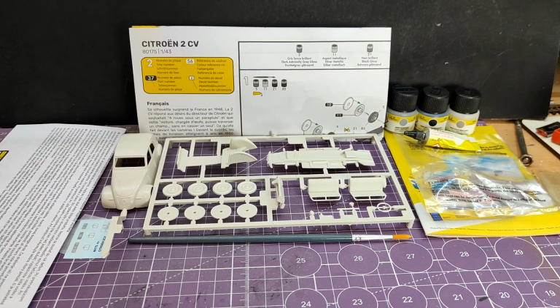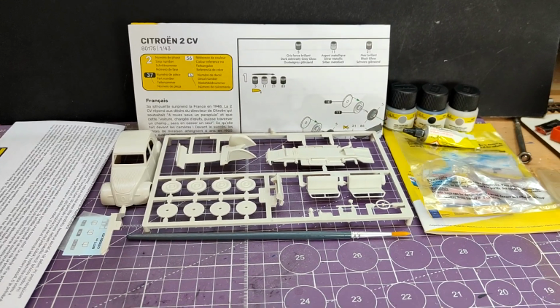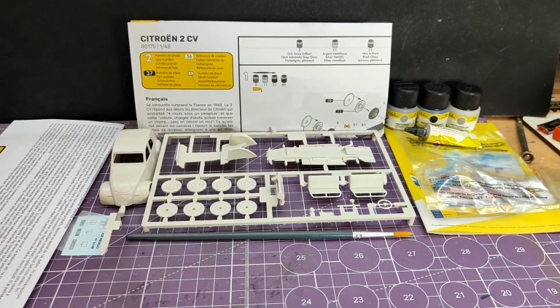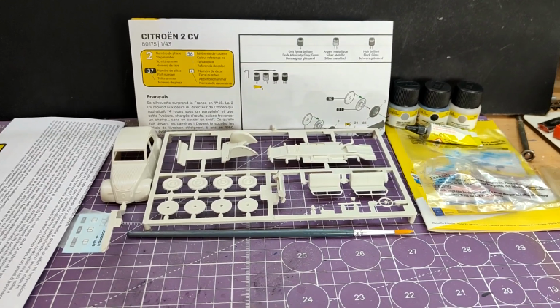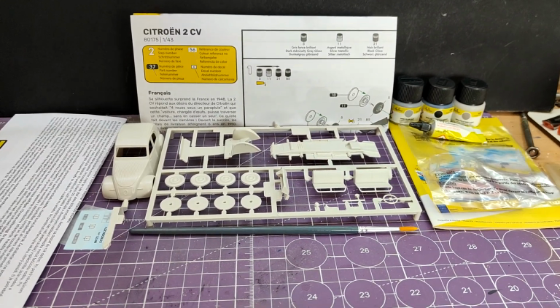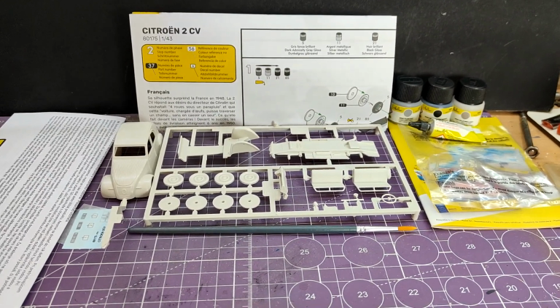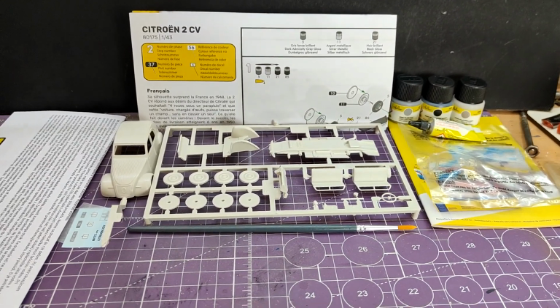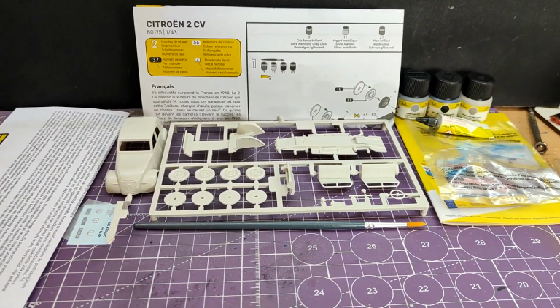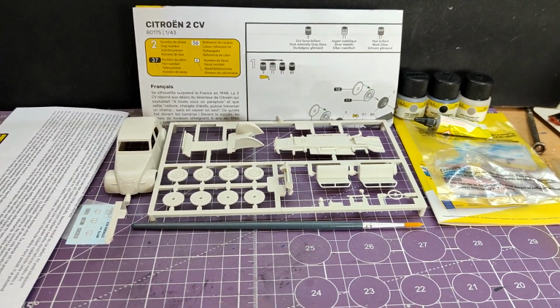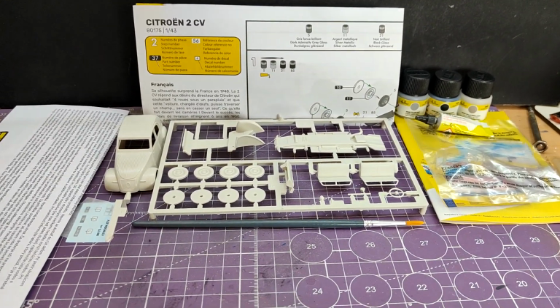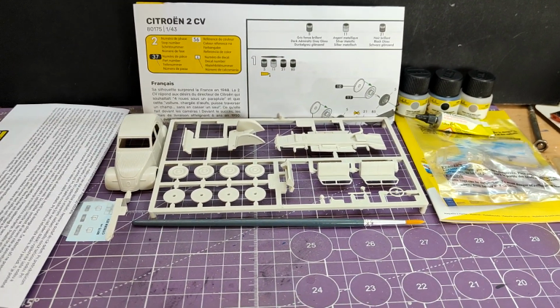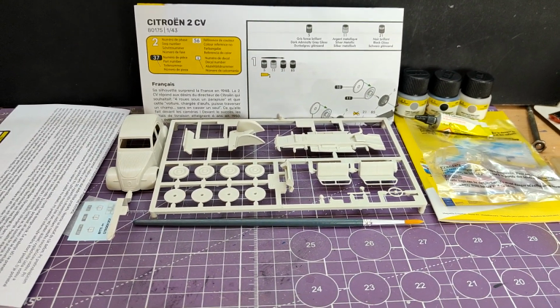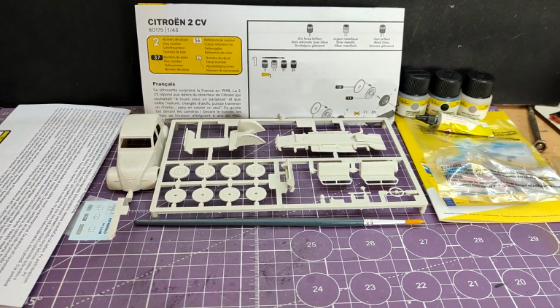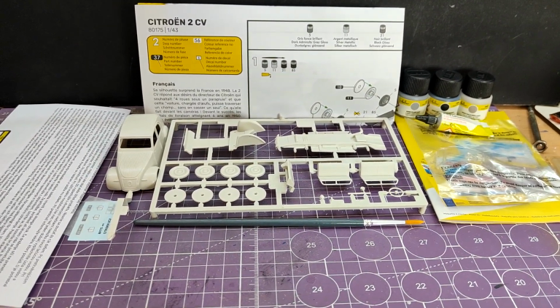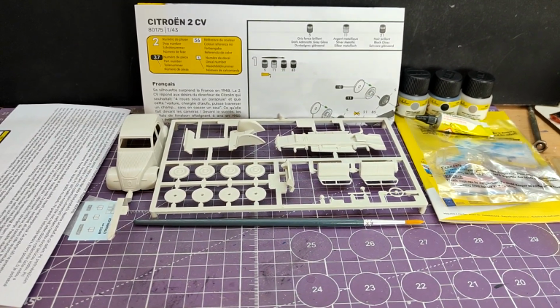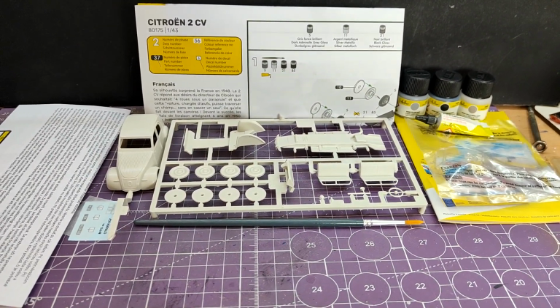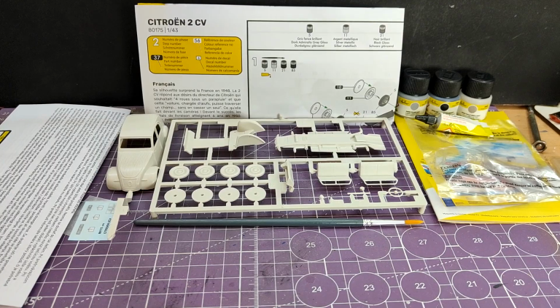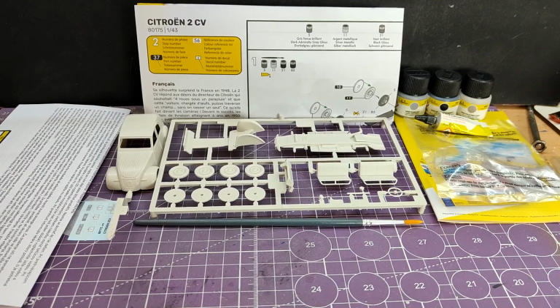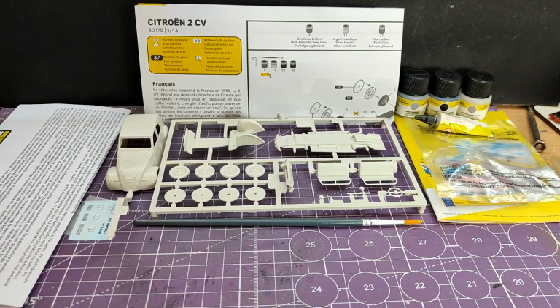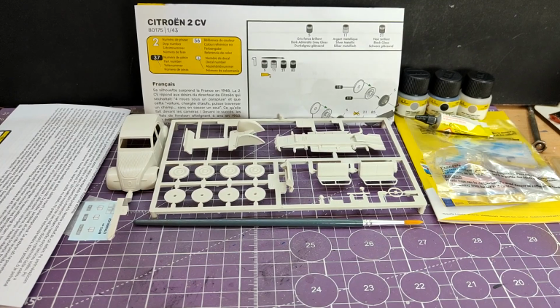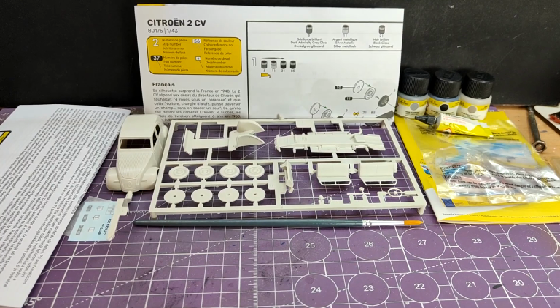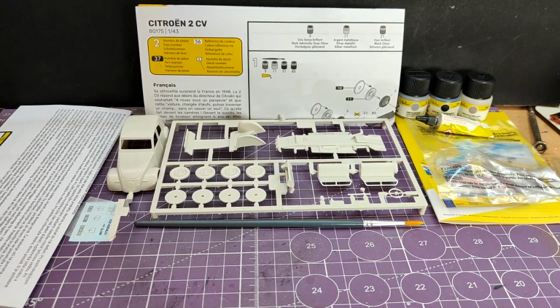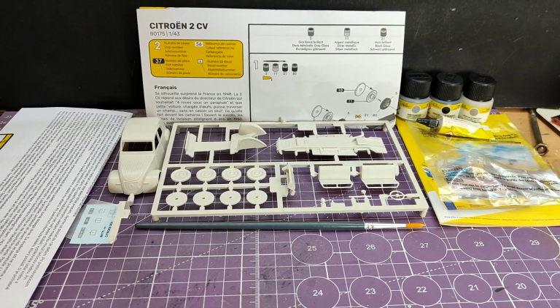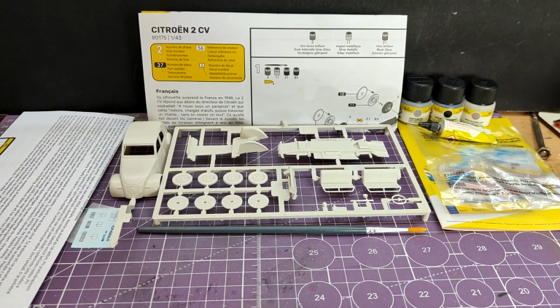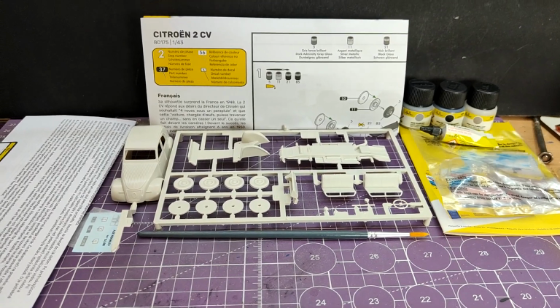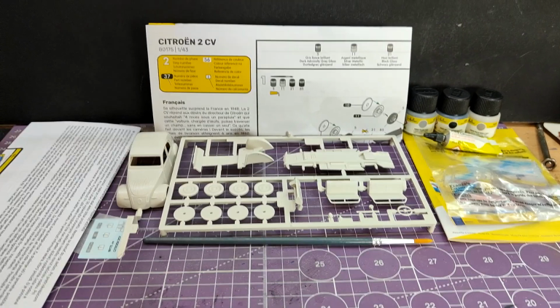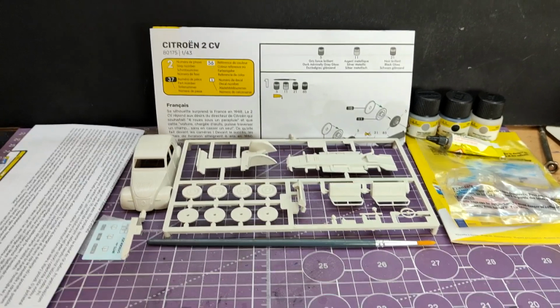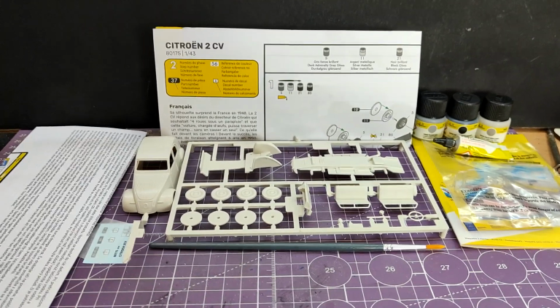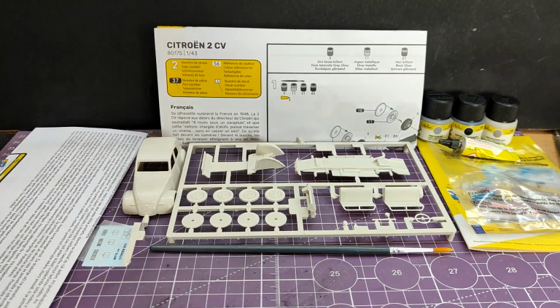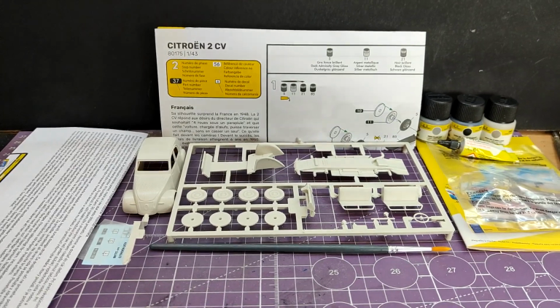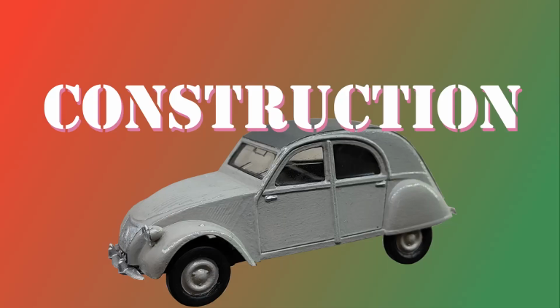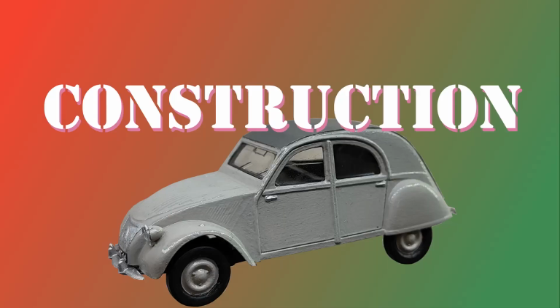All in all, this is what you get inside the box. And yeah, so far, I am pleasantly surprised.